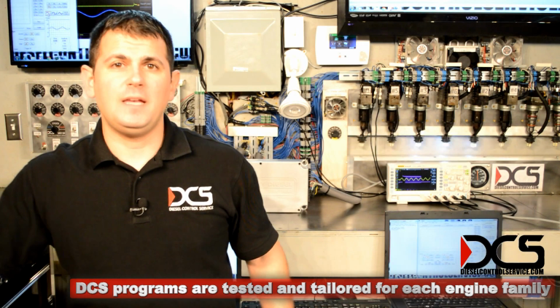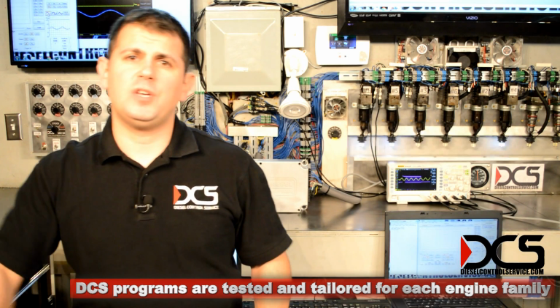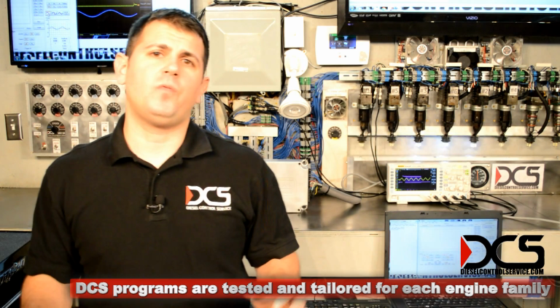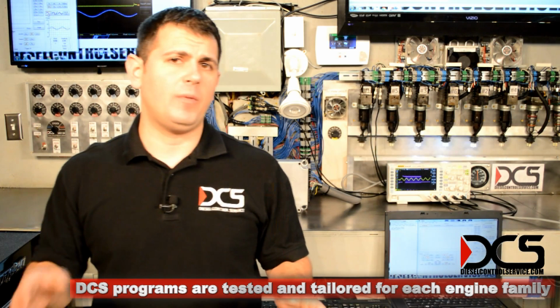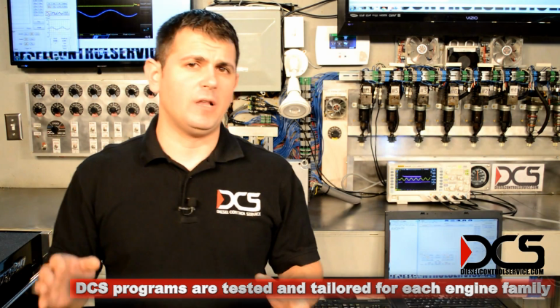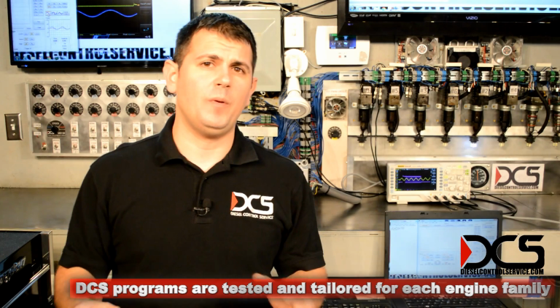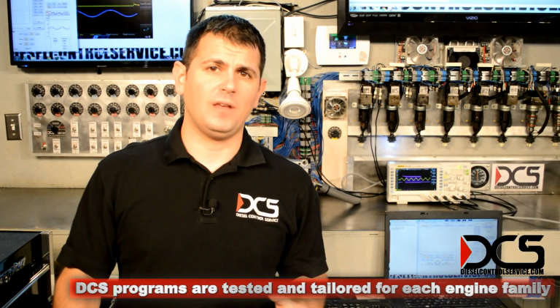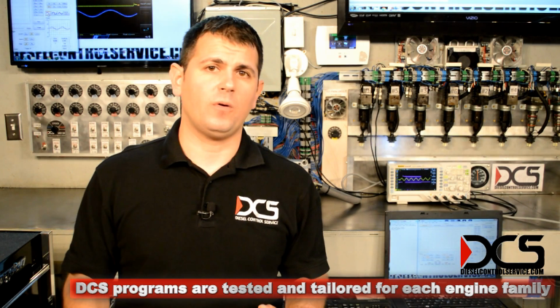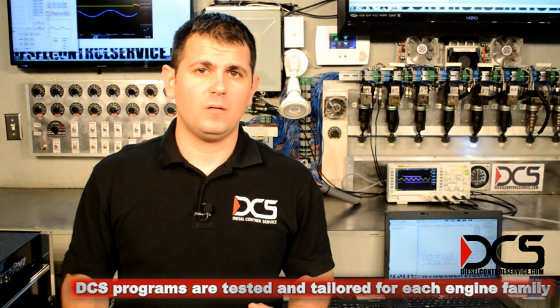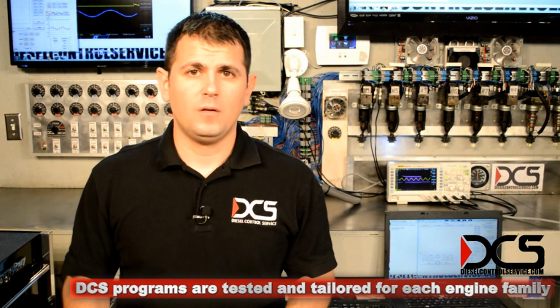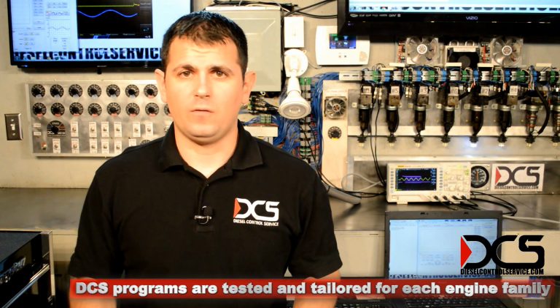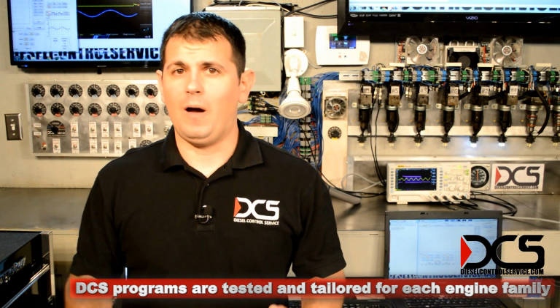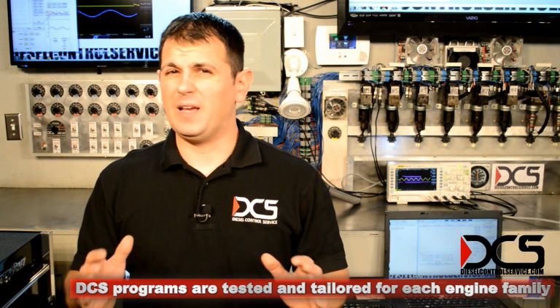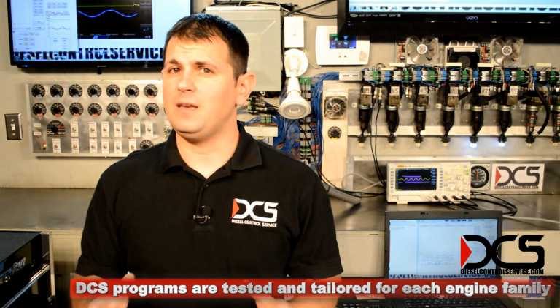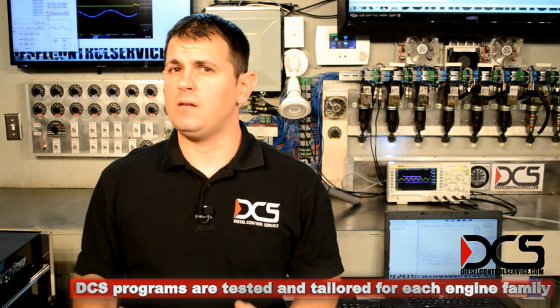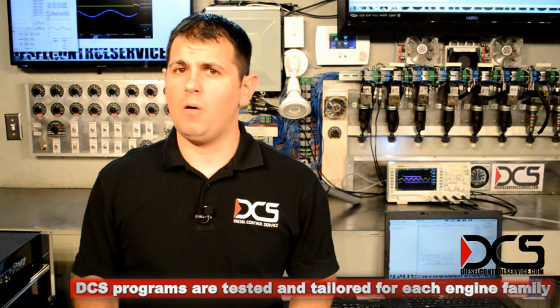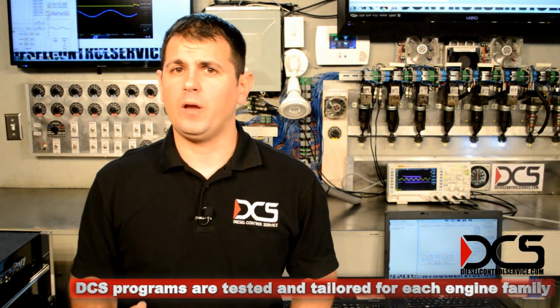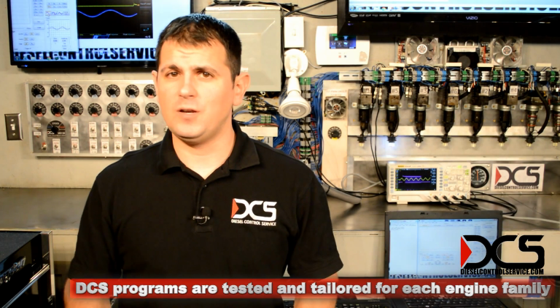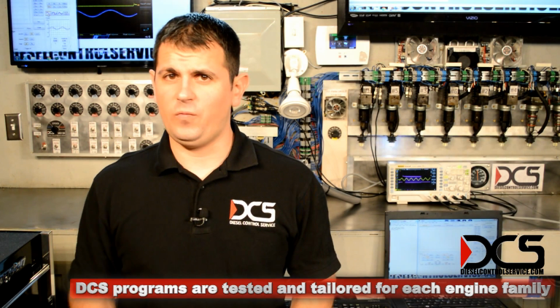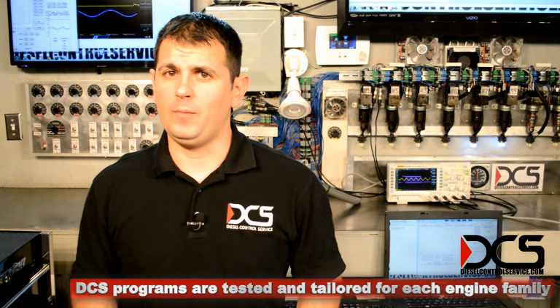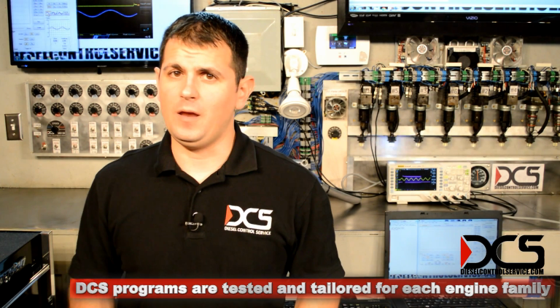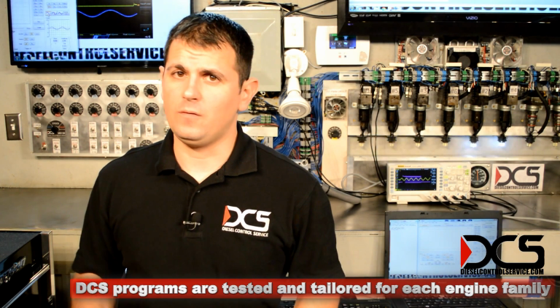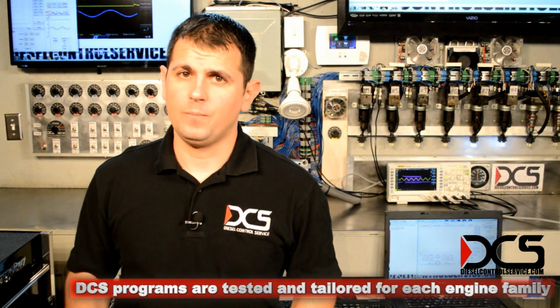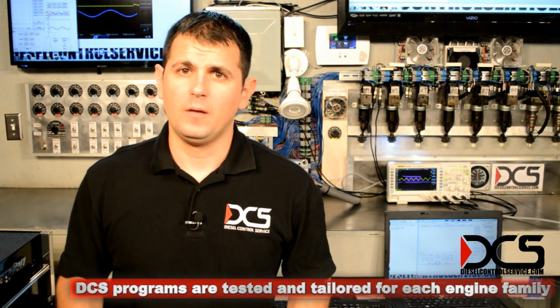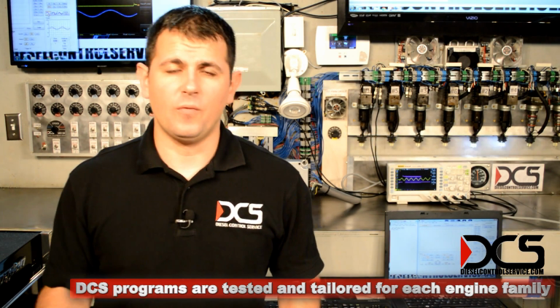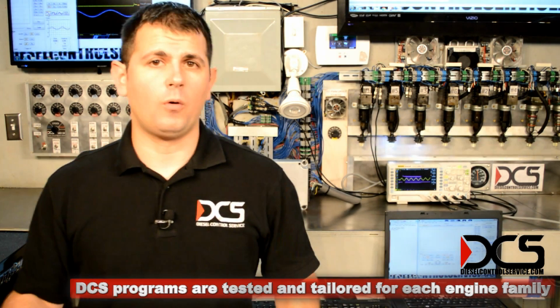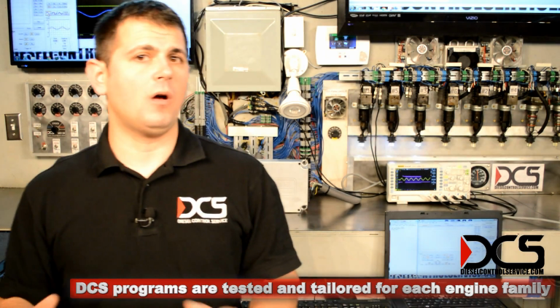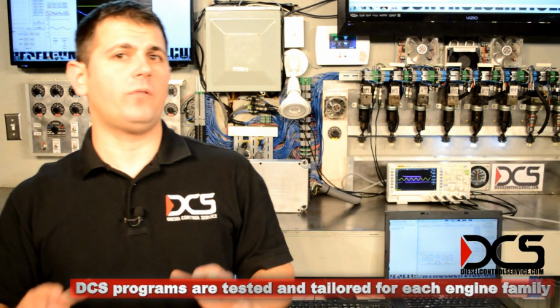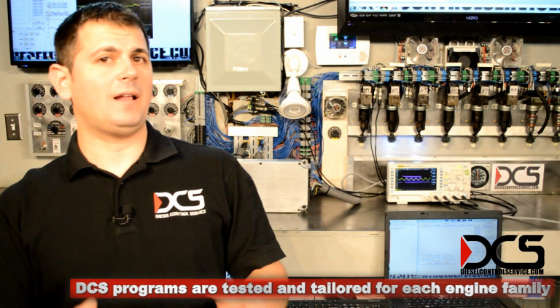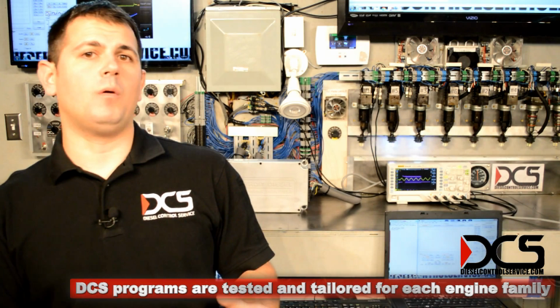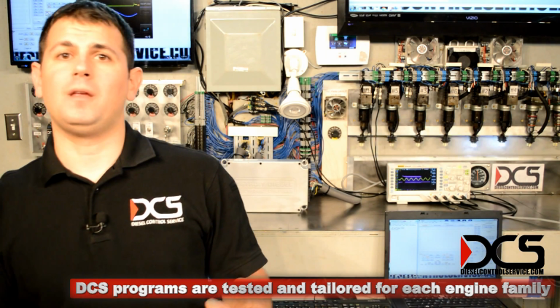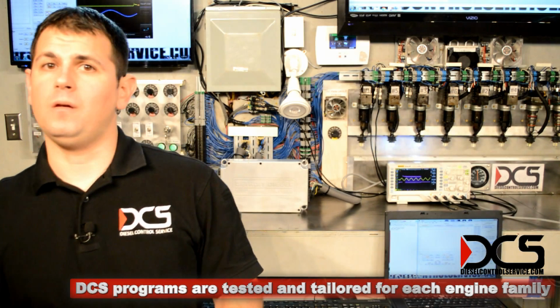Each engine family is a little bit different, so I'm going to need to know what your engine family is before we know exactly what we can do.